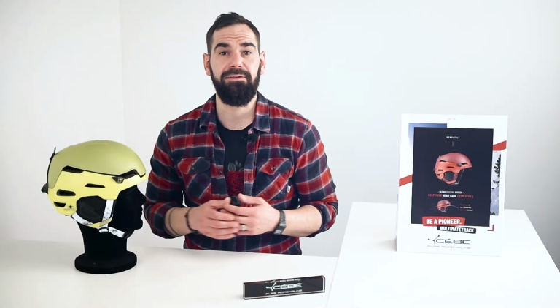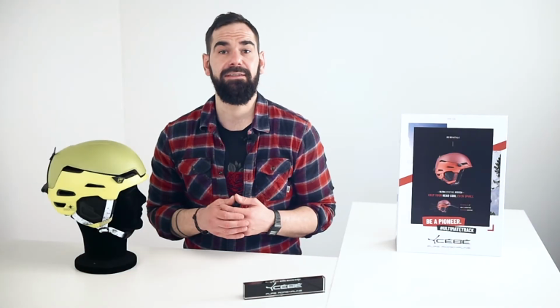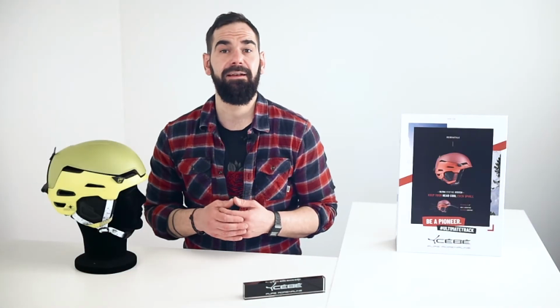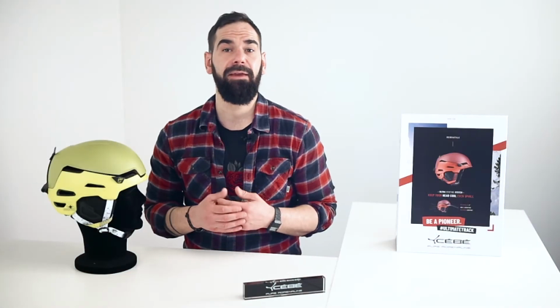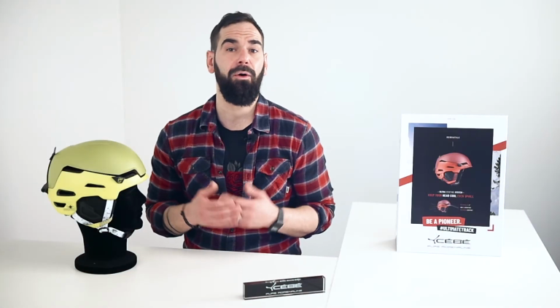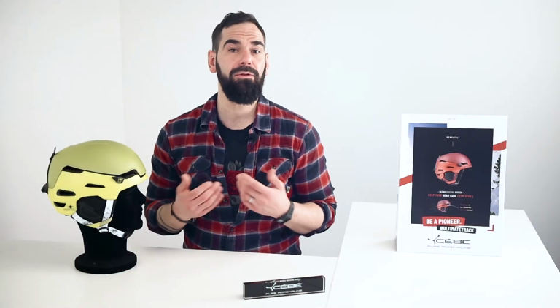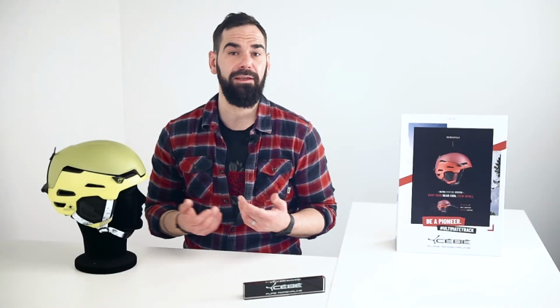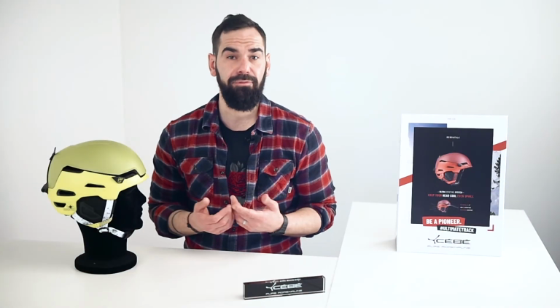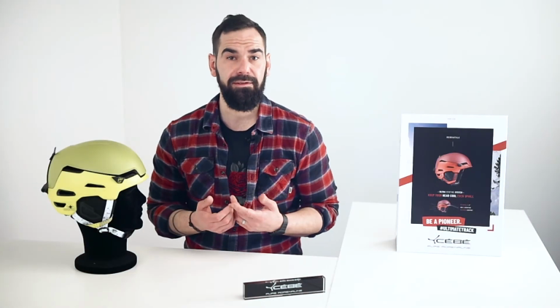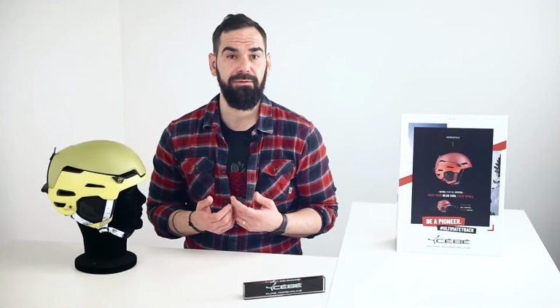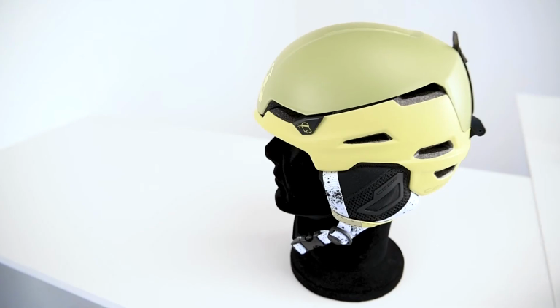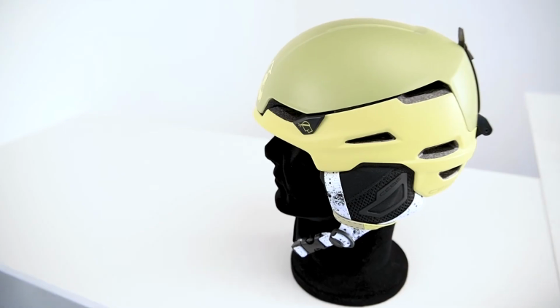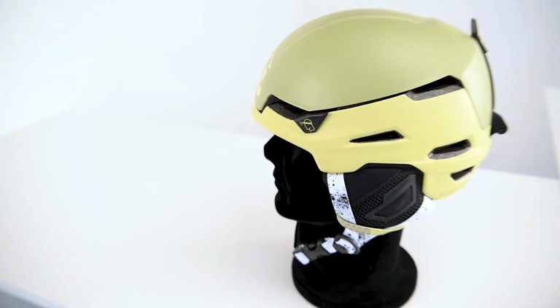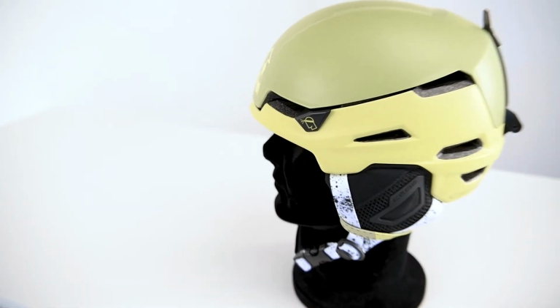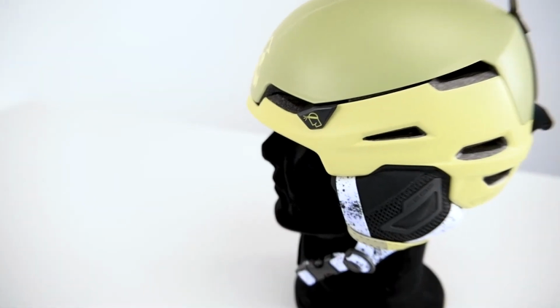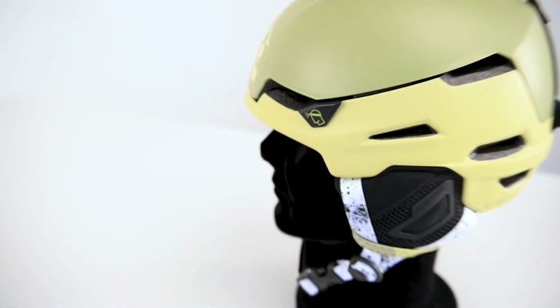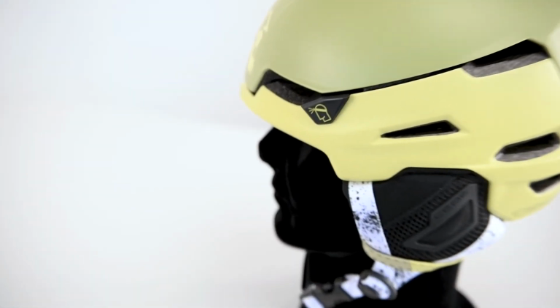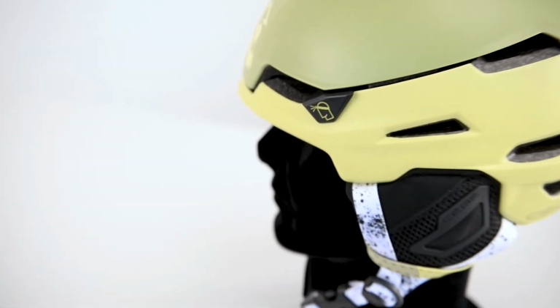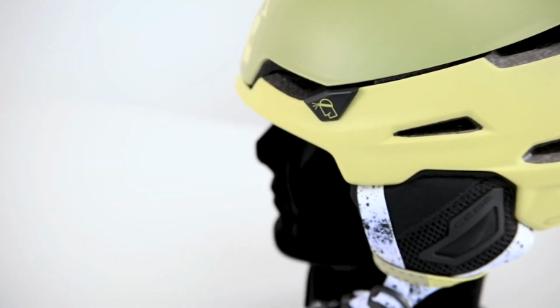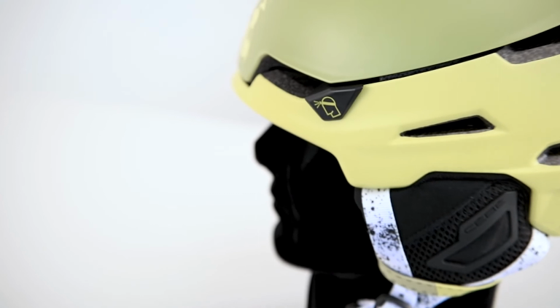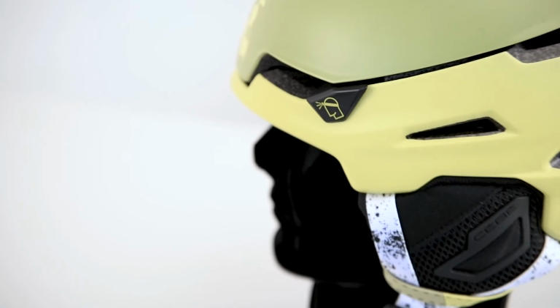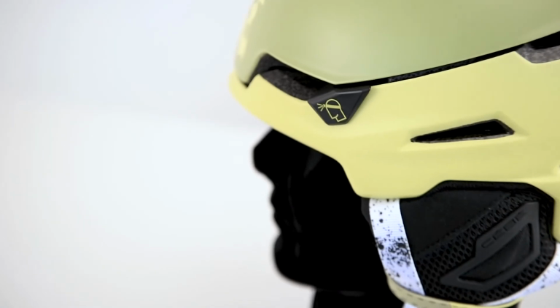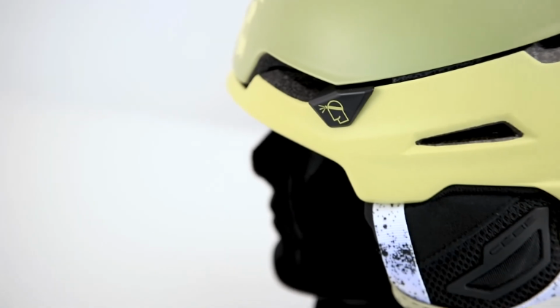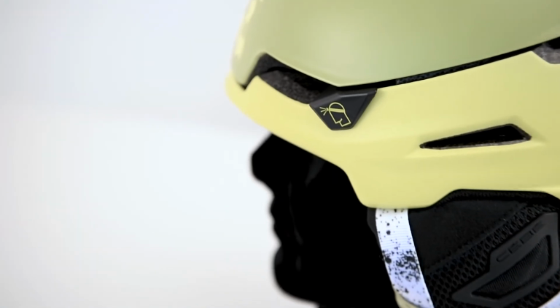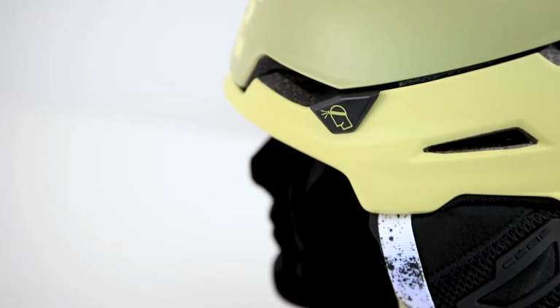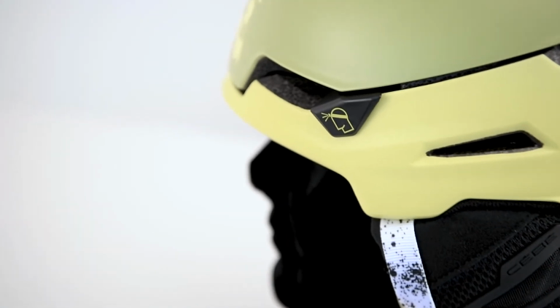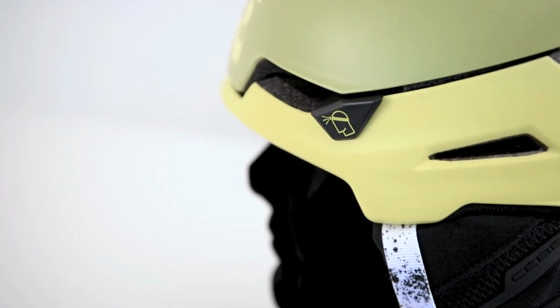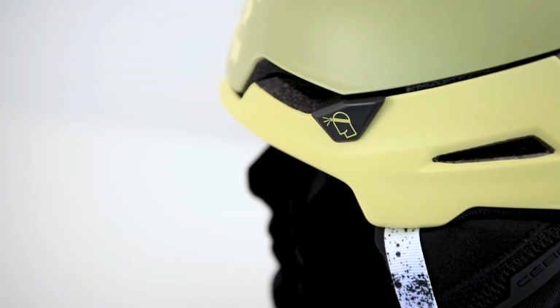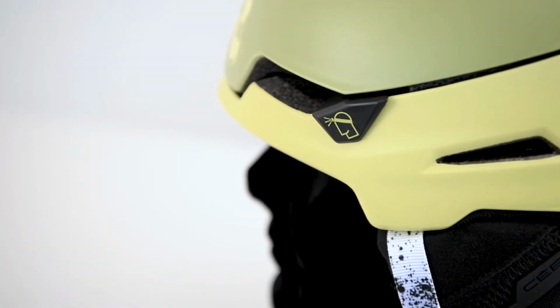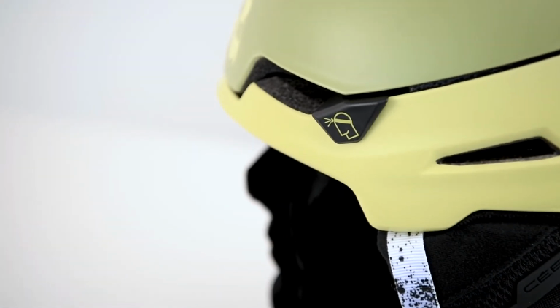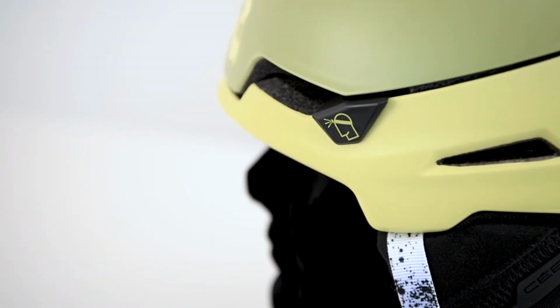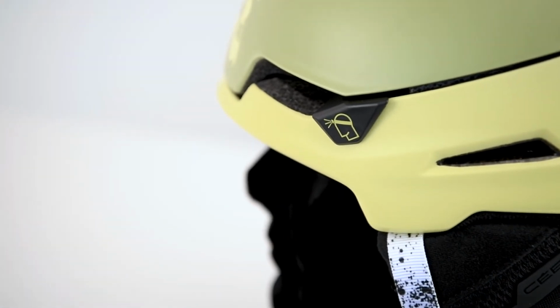Because detail makes all the difference, we've included a headlamp retainer for your night outings.